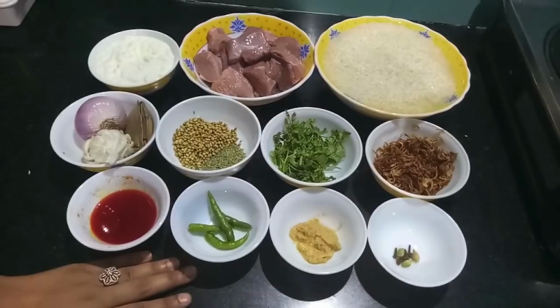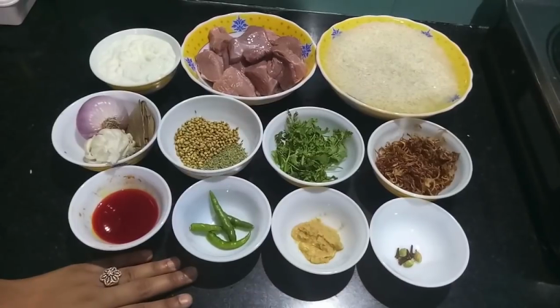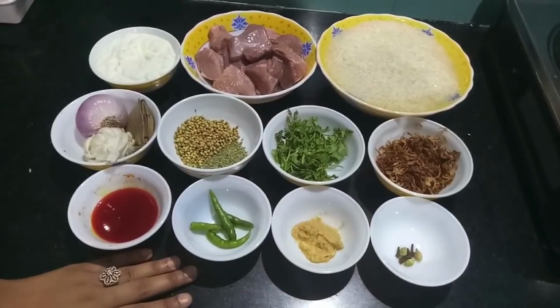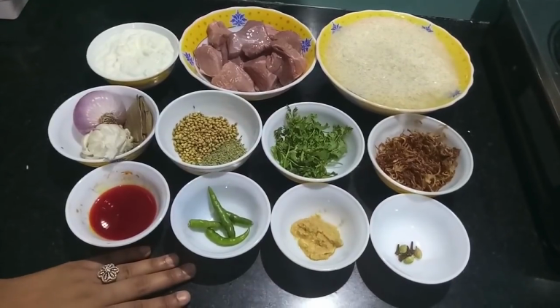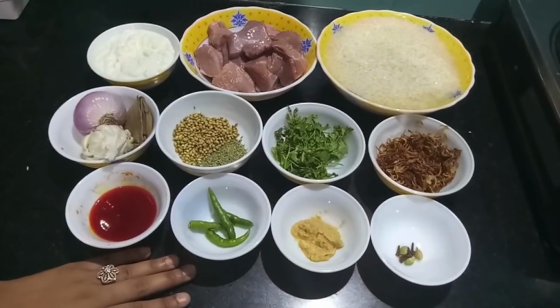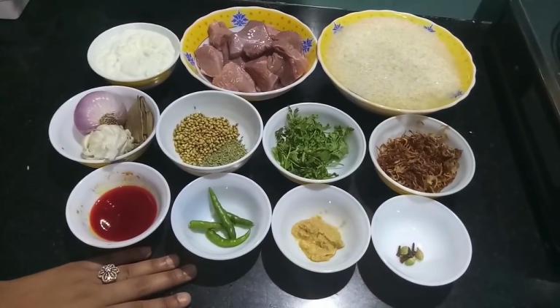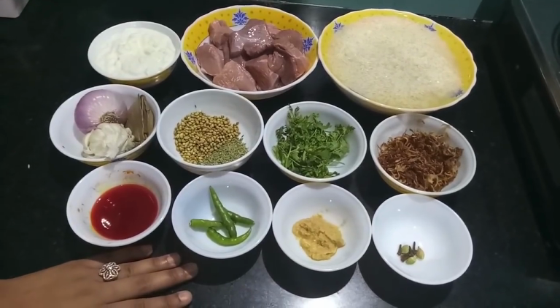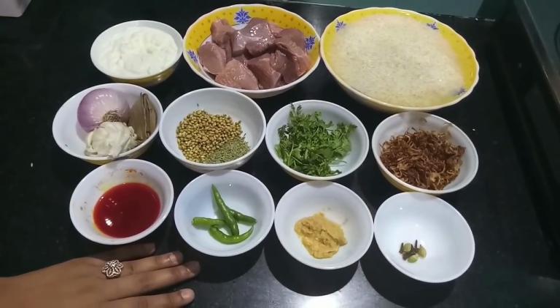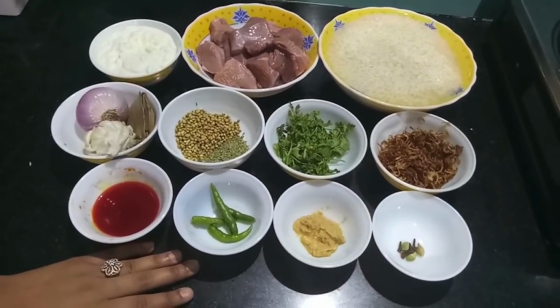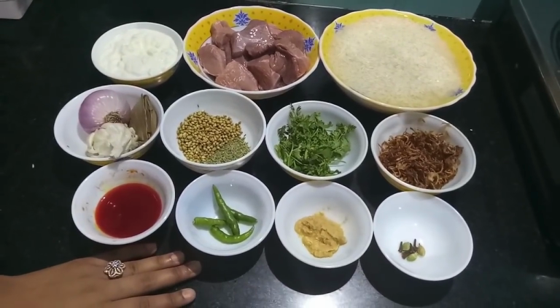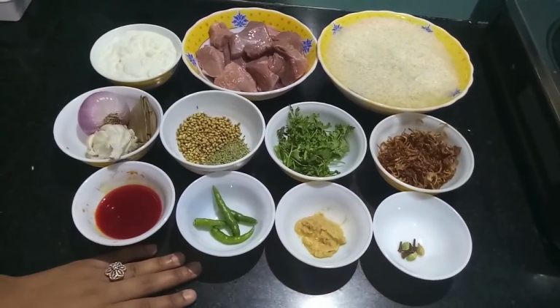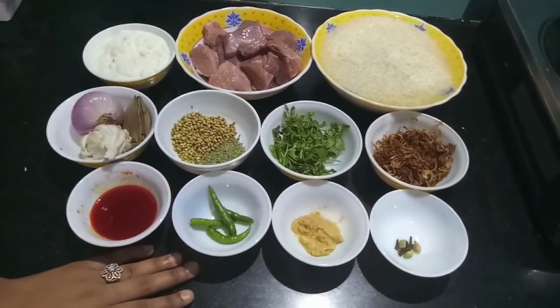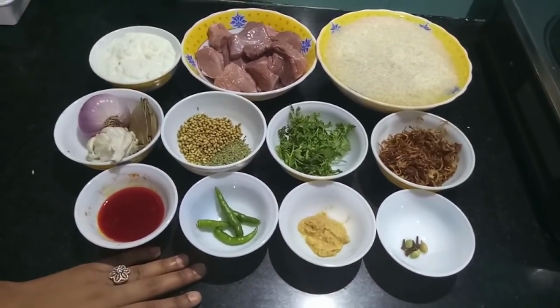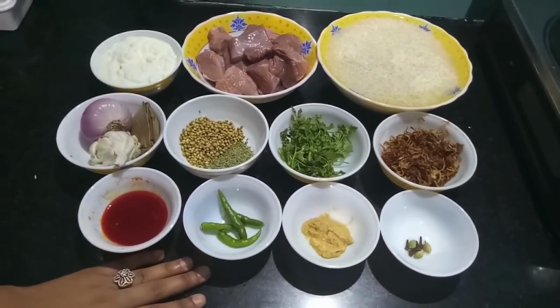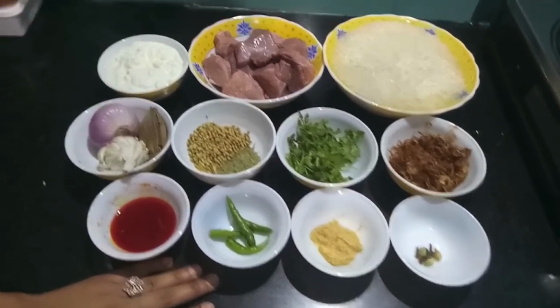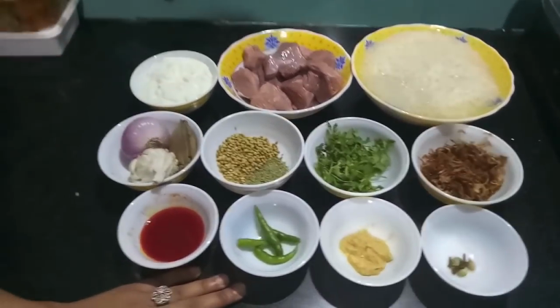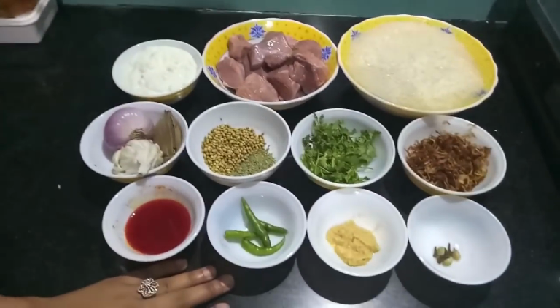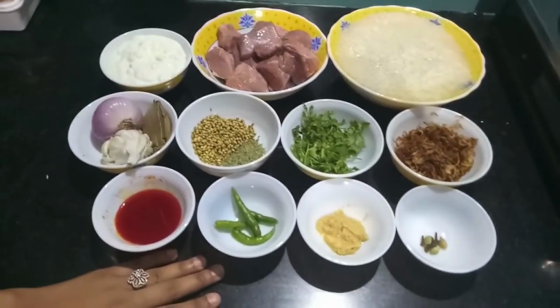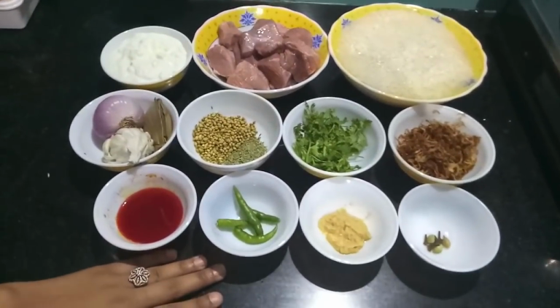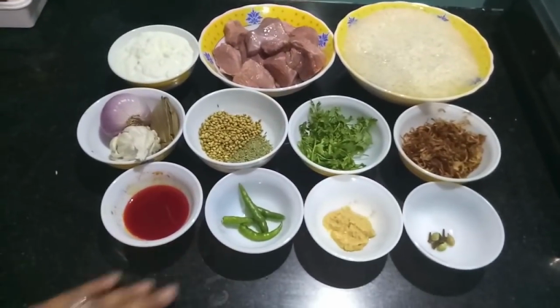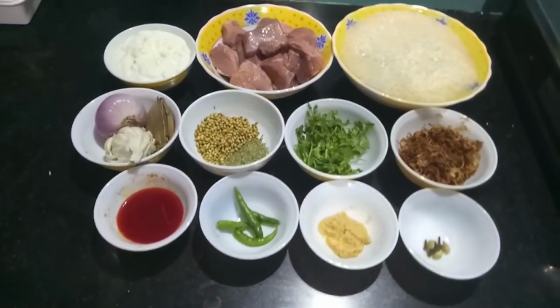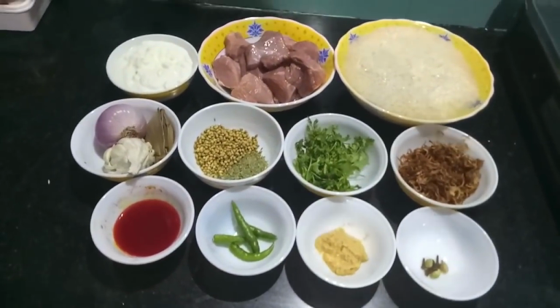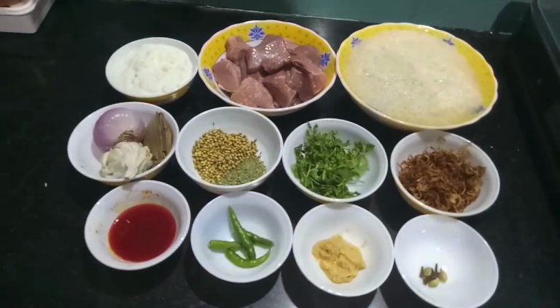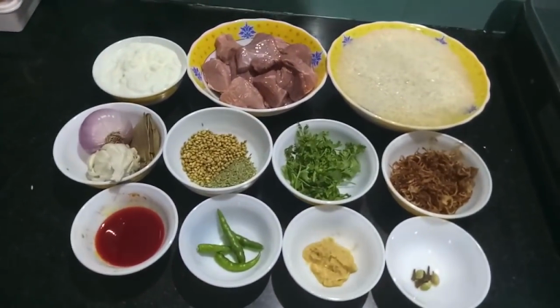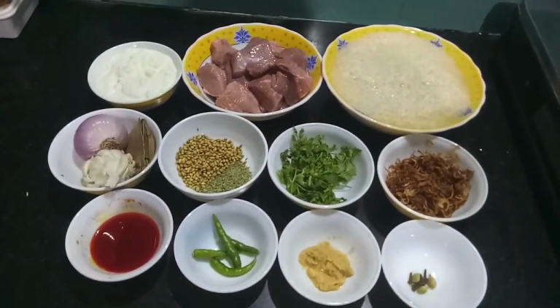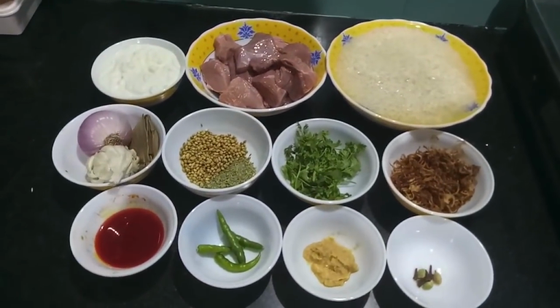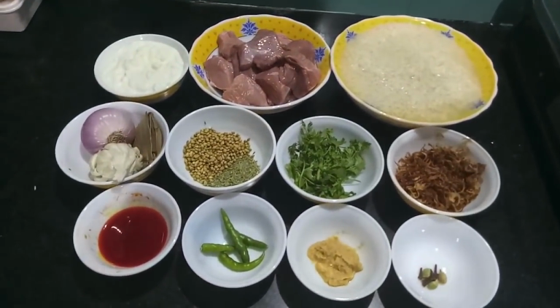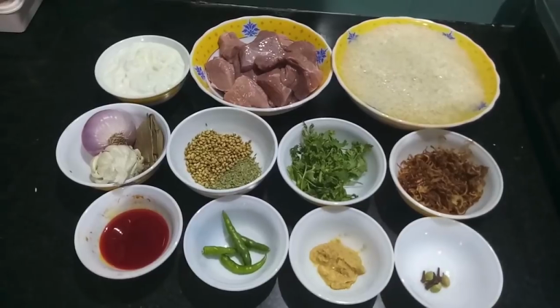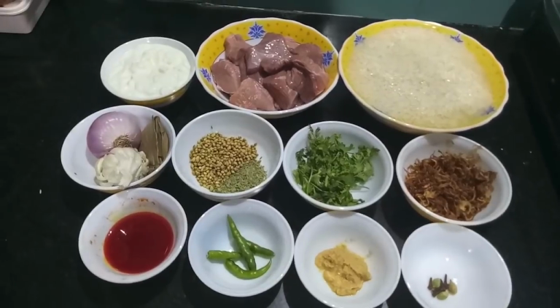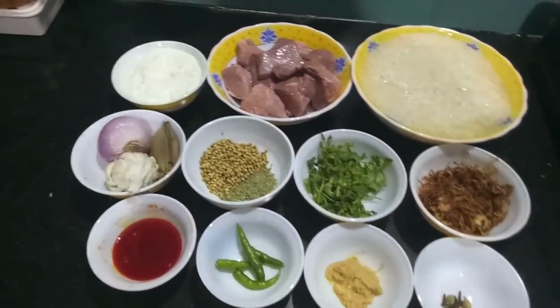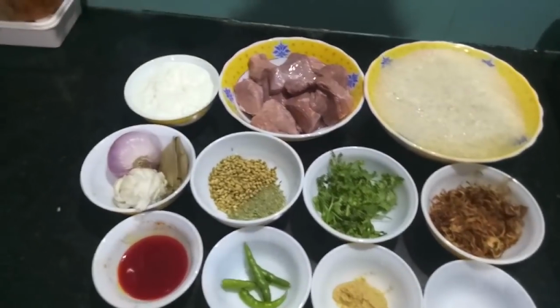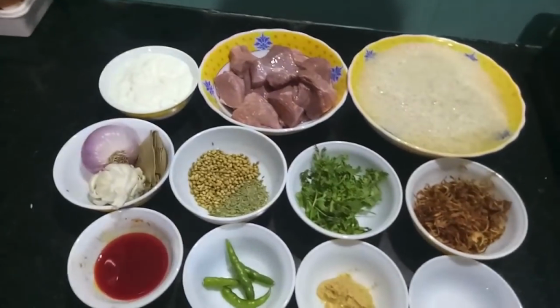Hello and welcome to my channel Shisana's Kitchen. Today I am going to show you how to make Laknavi Pilau.